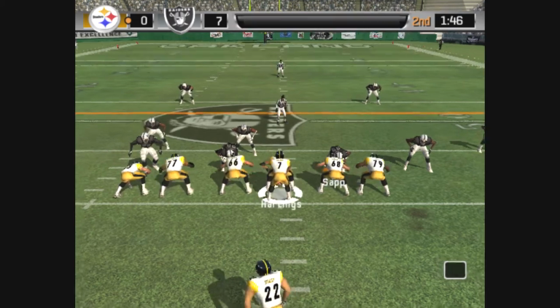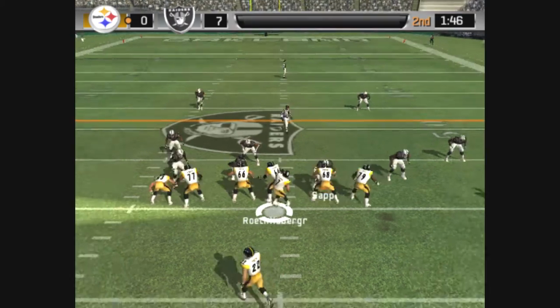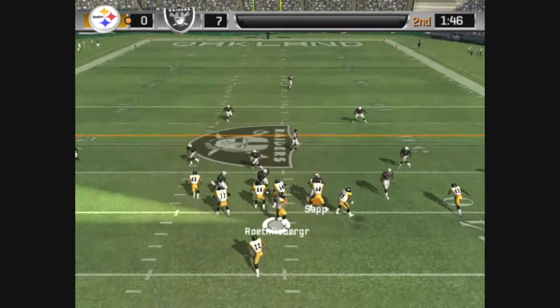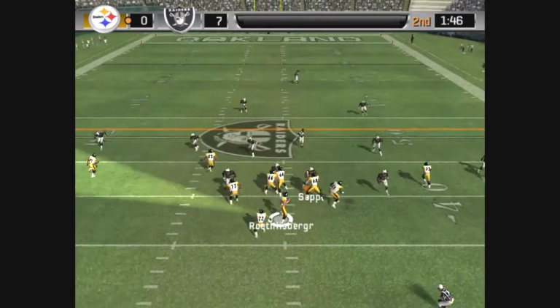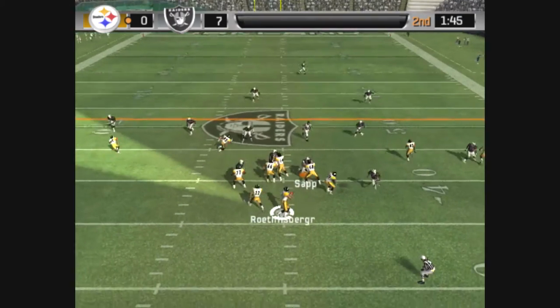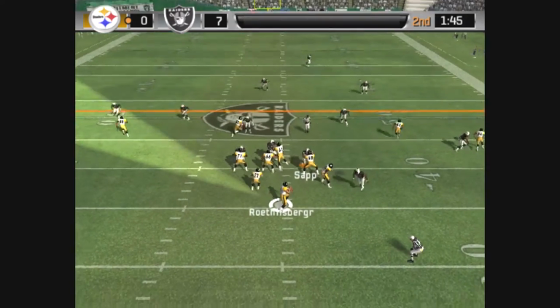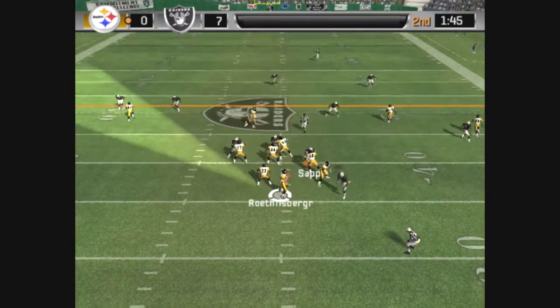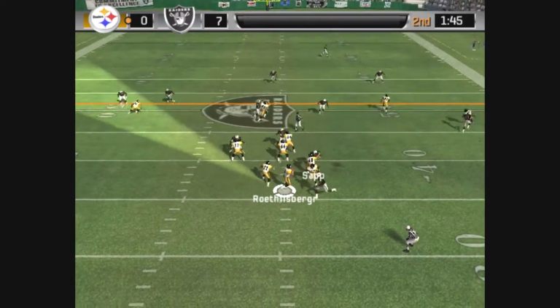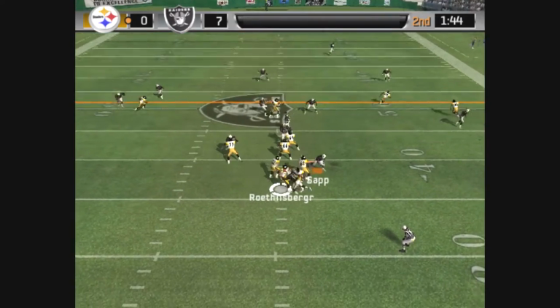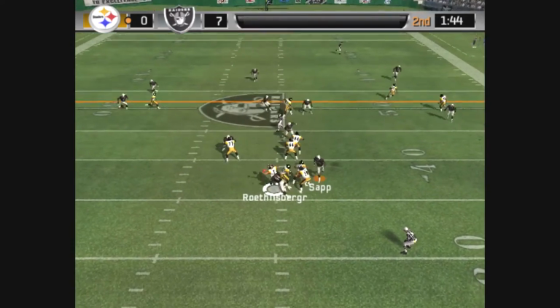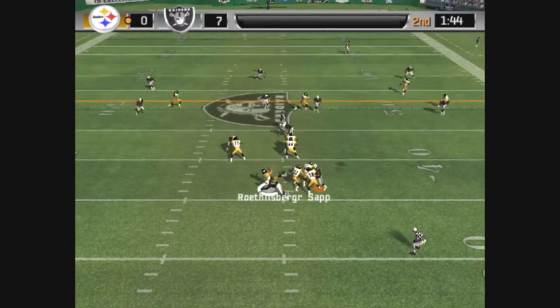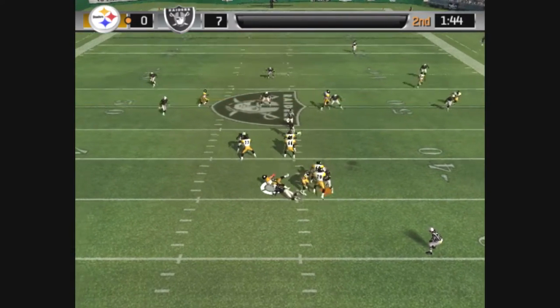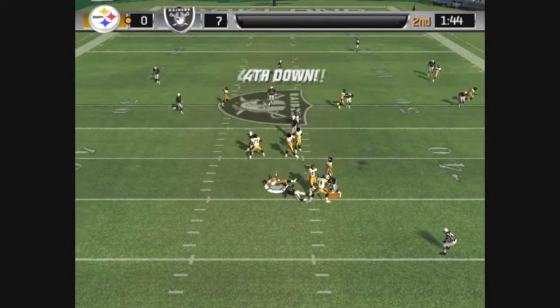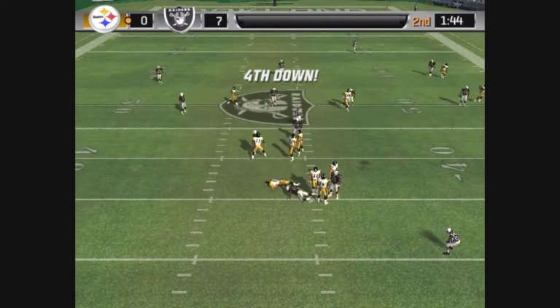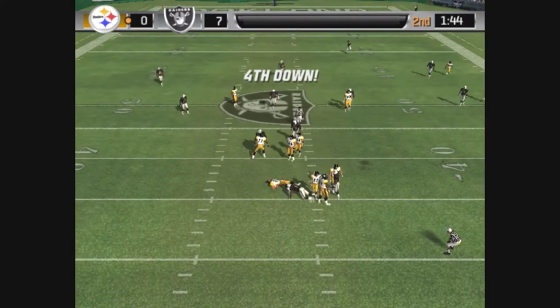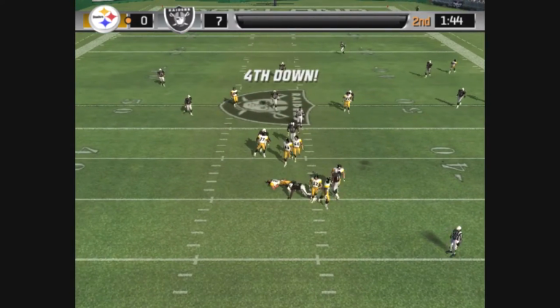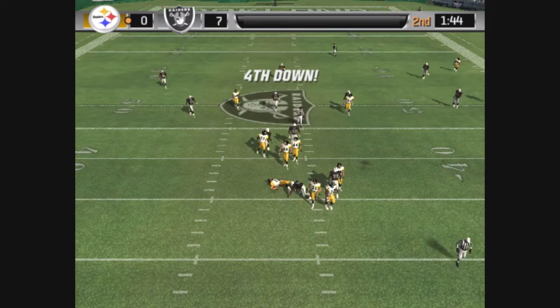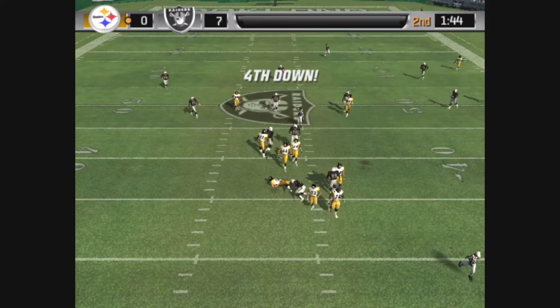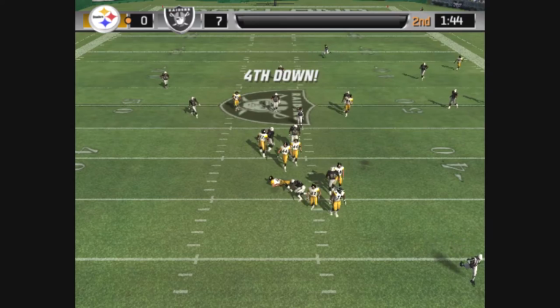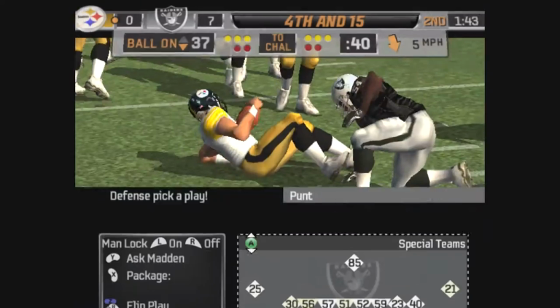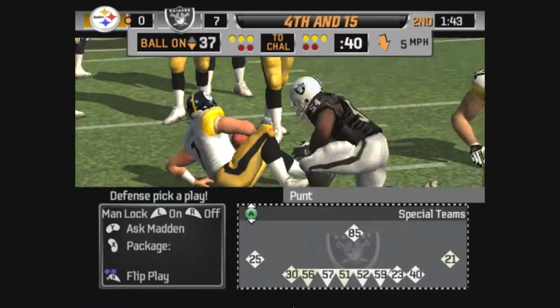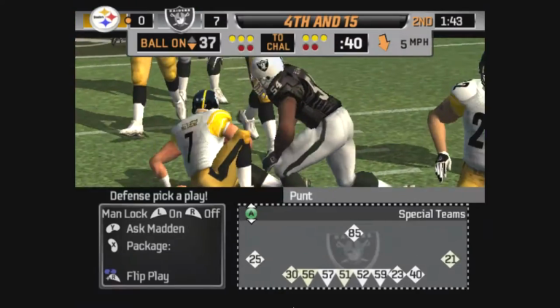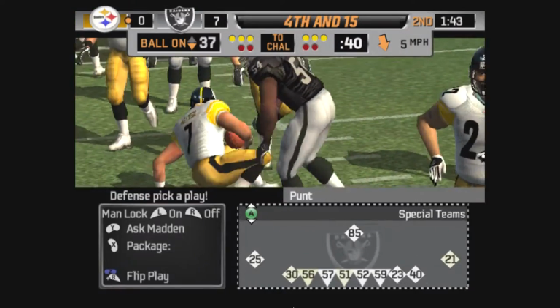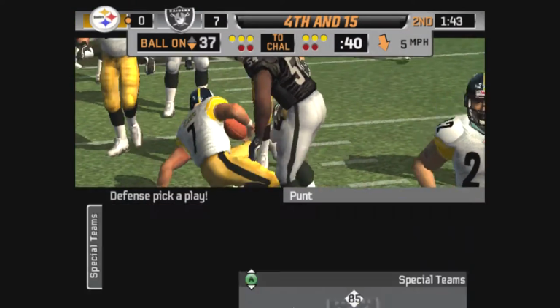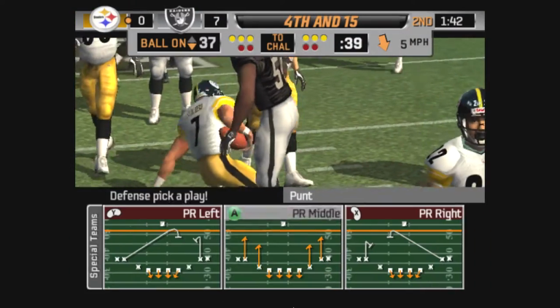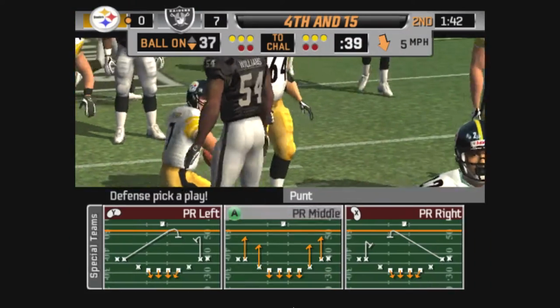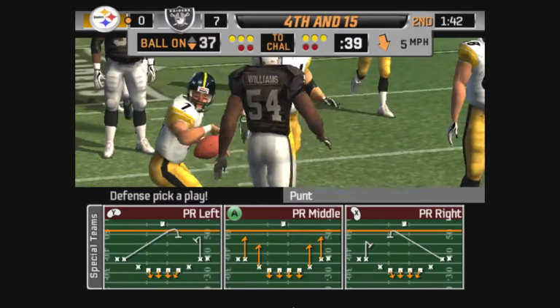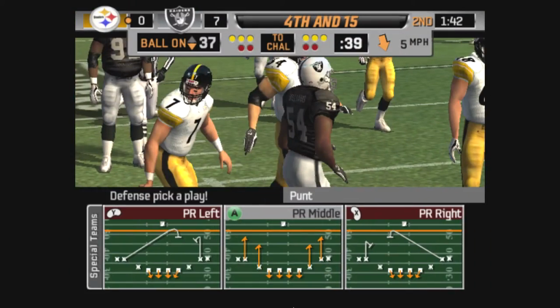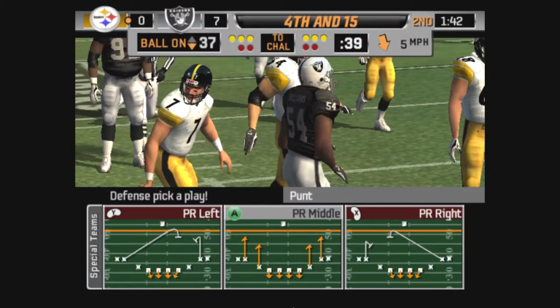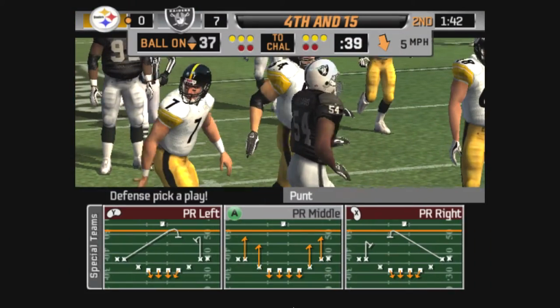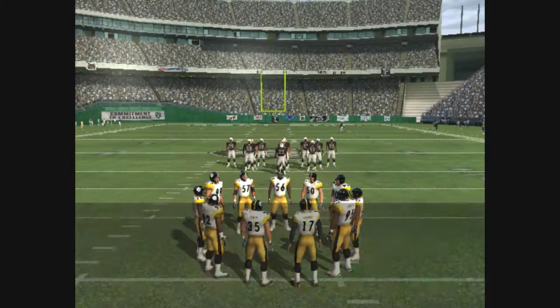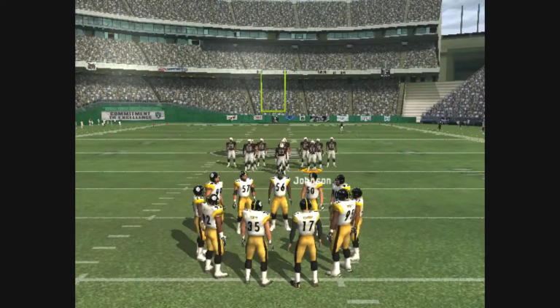Only one man in the backfield. Pressure coming. What a collision. Time to call a special teams play.